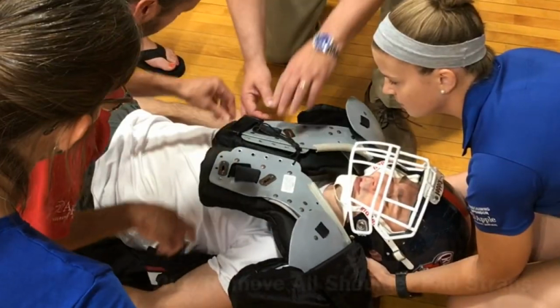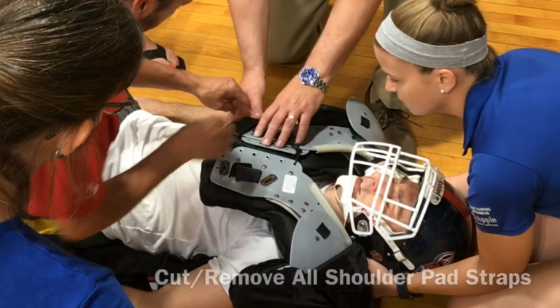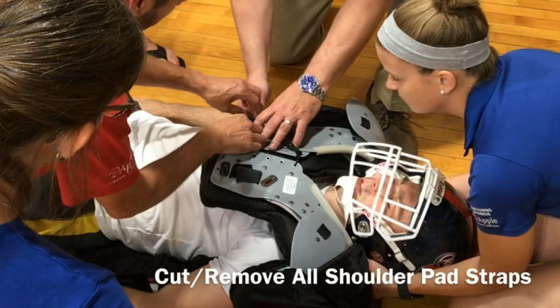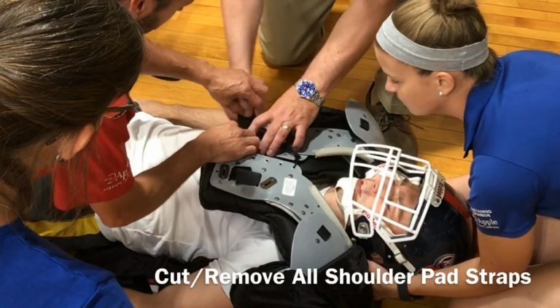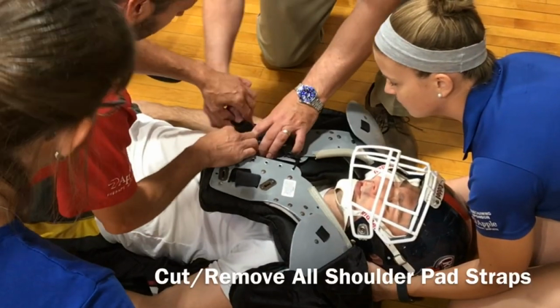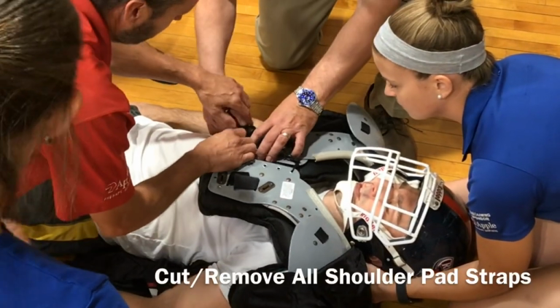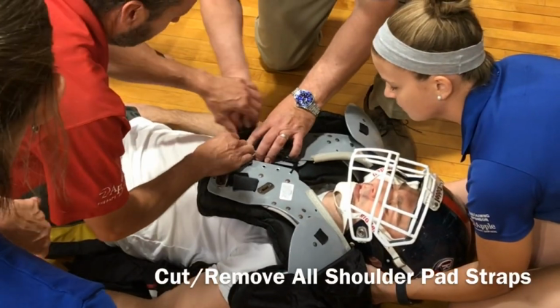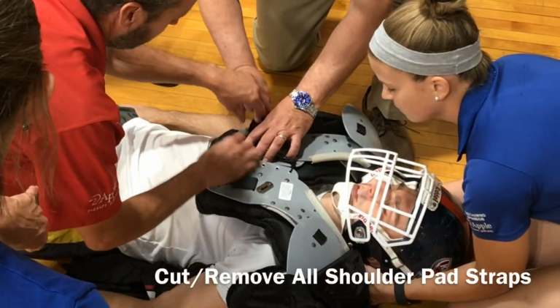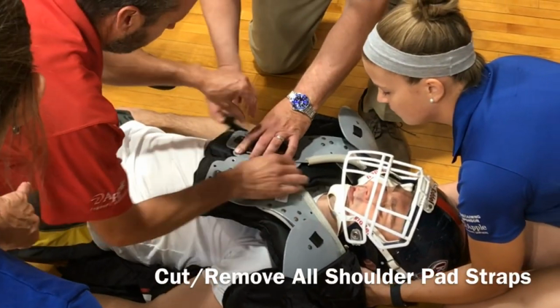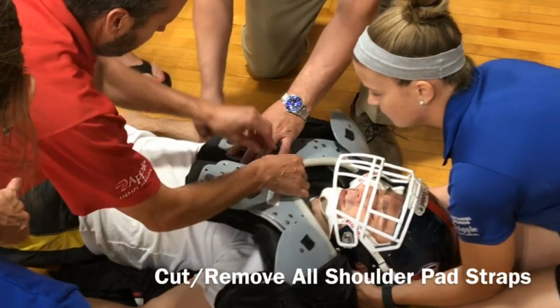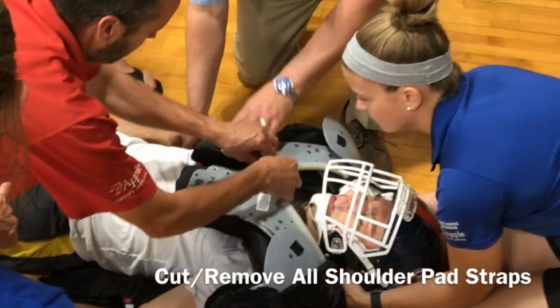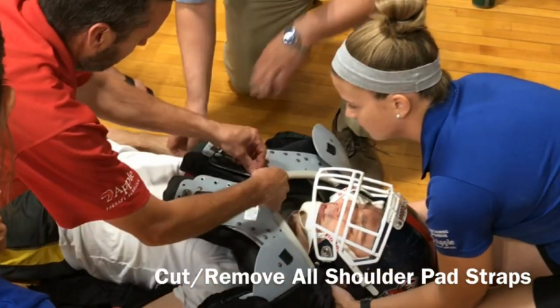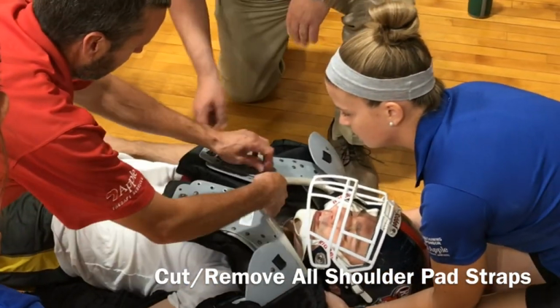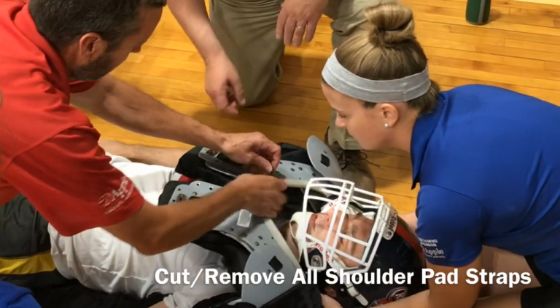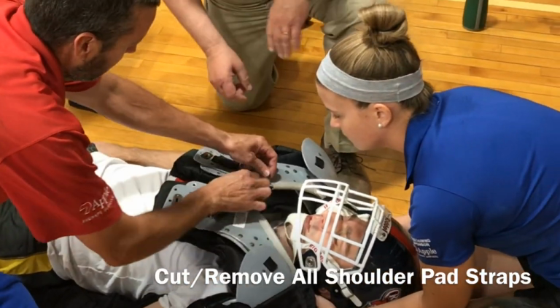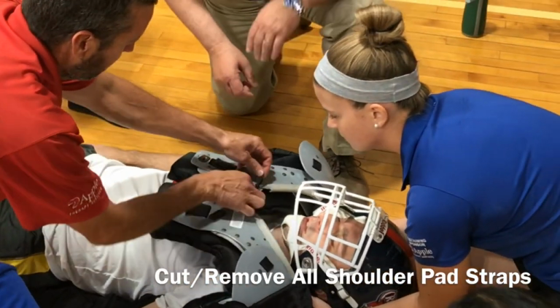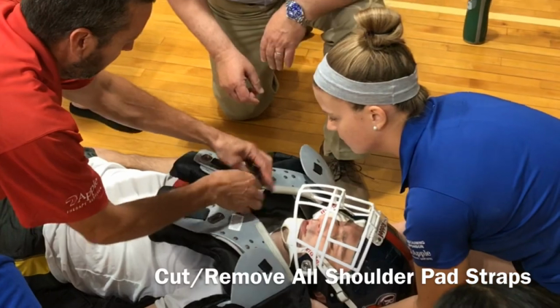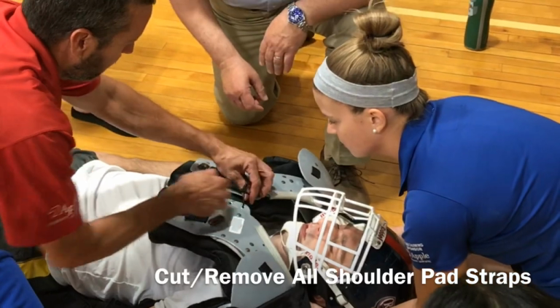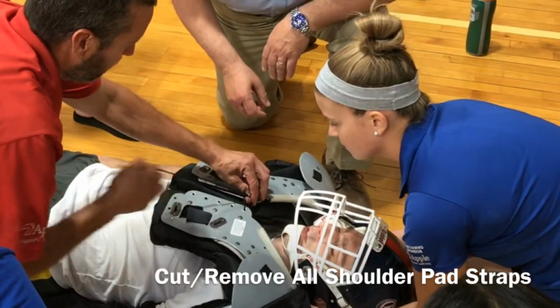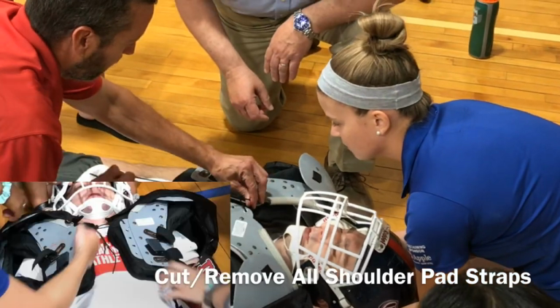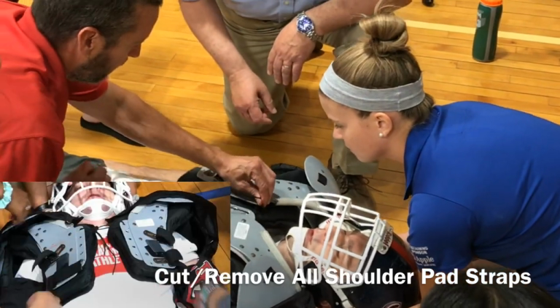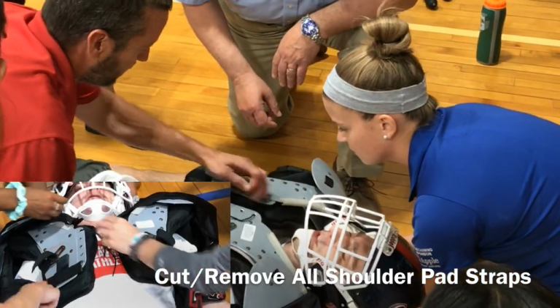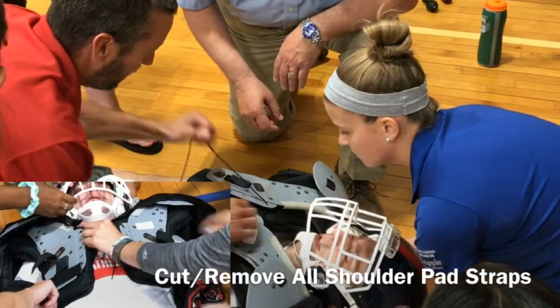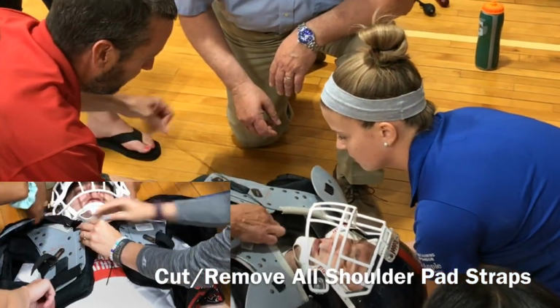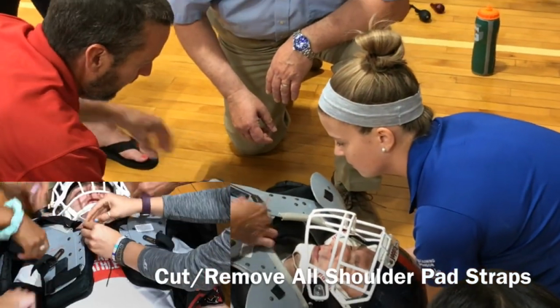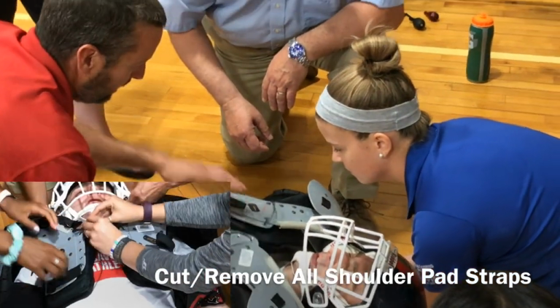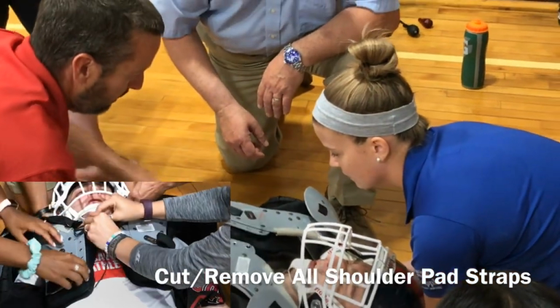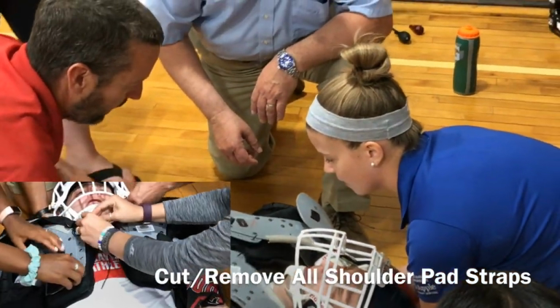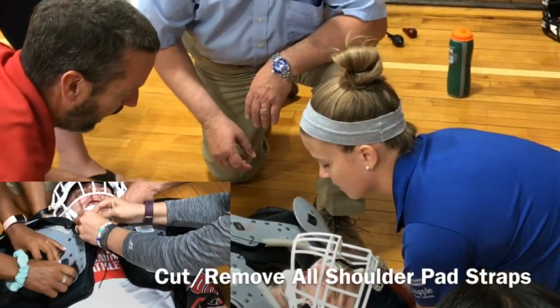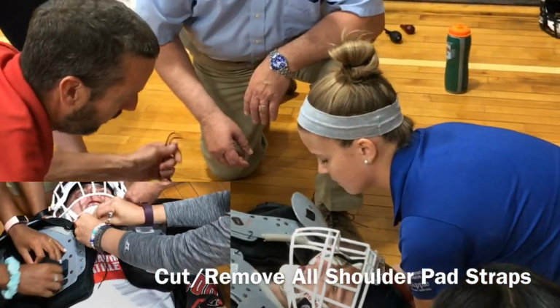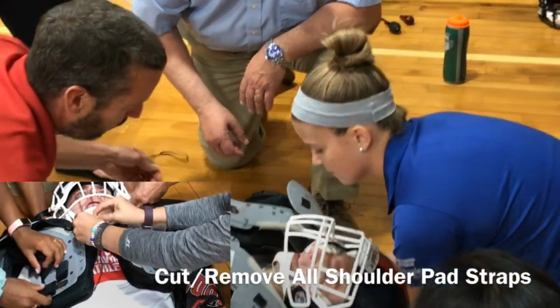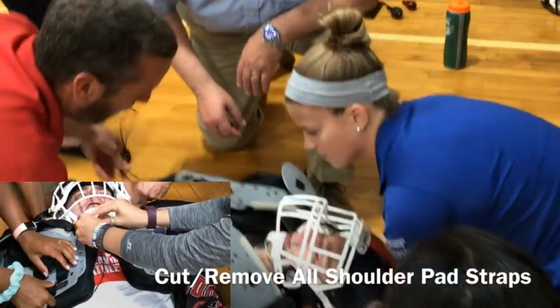The next step will be to remove and cut the shoulder straps and also the laces that go up the front of the shoulder pads.